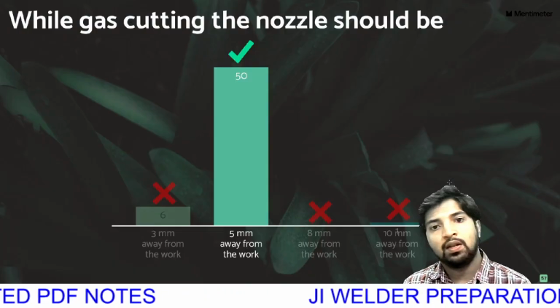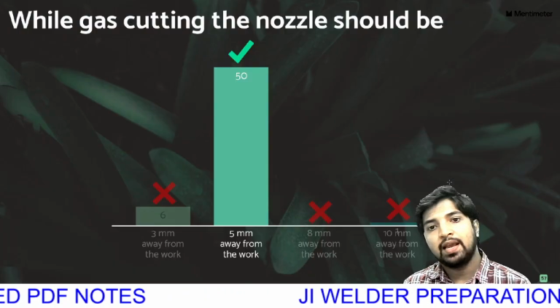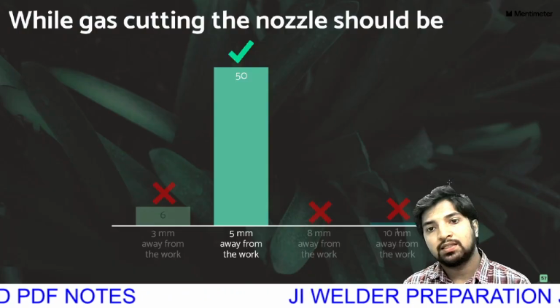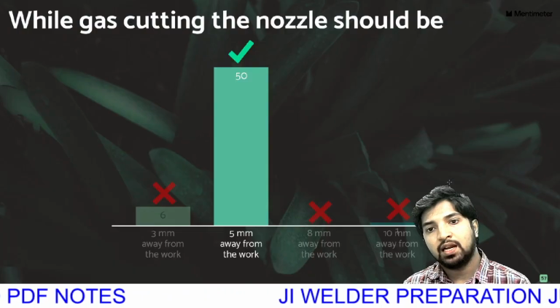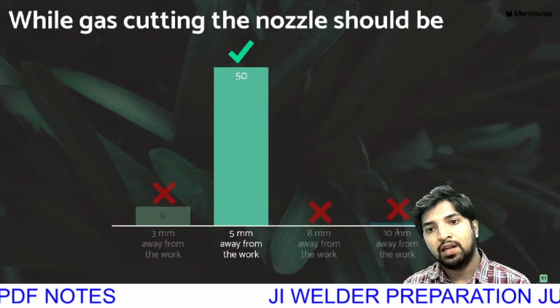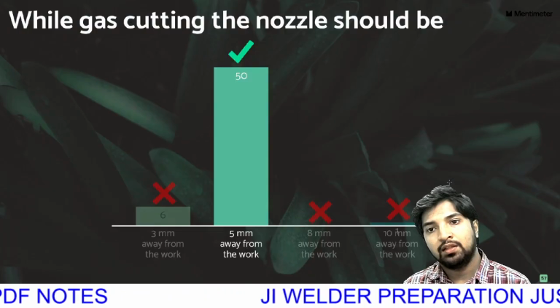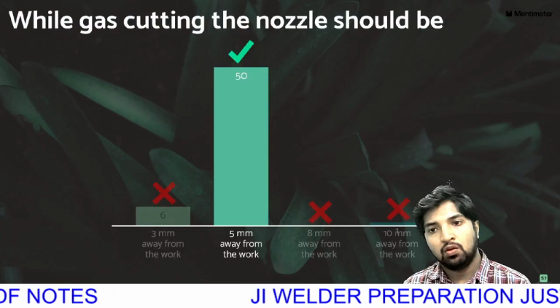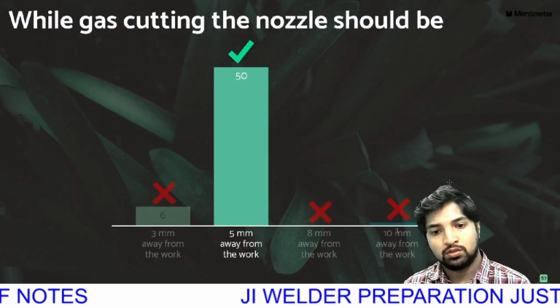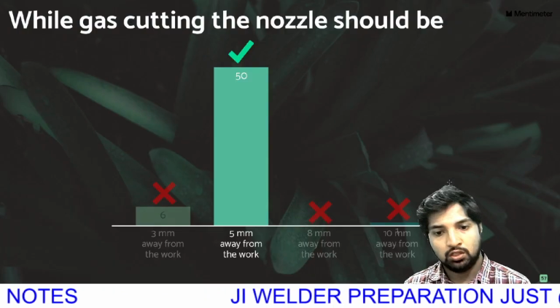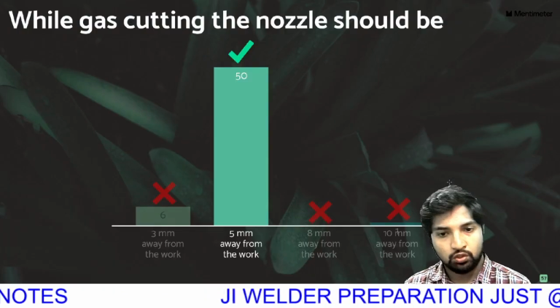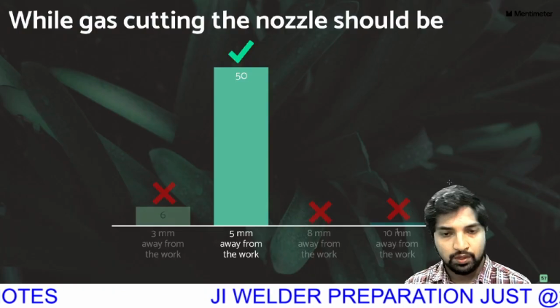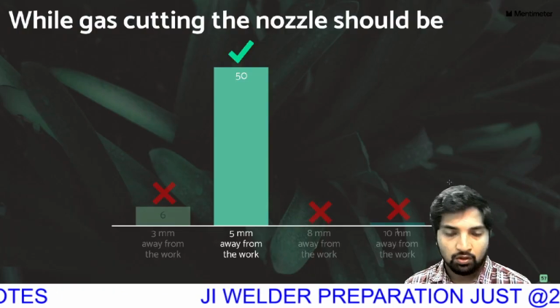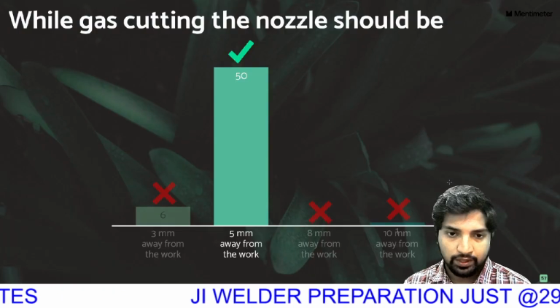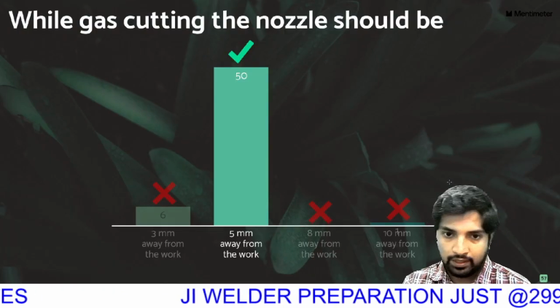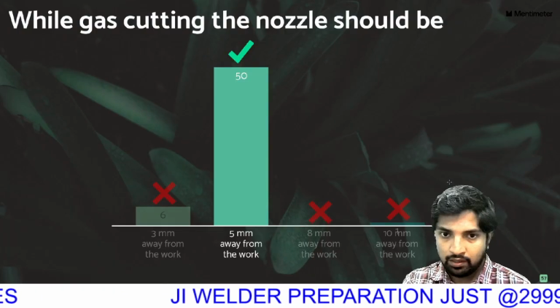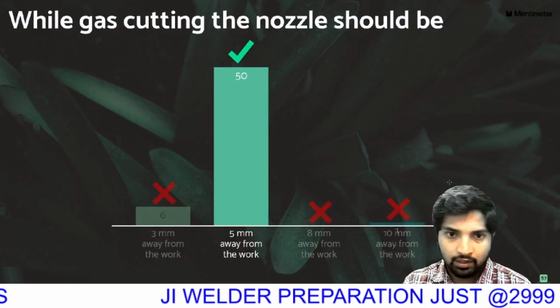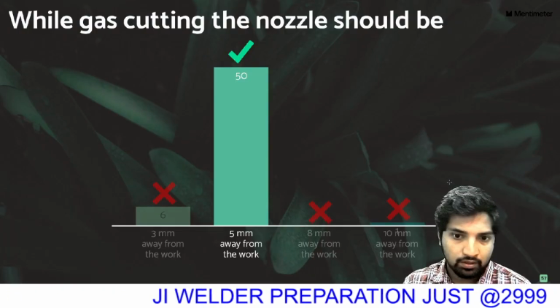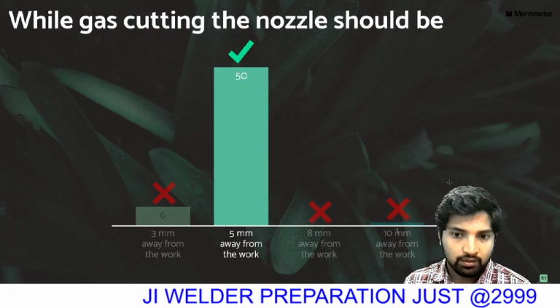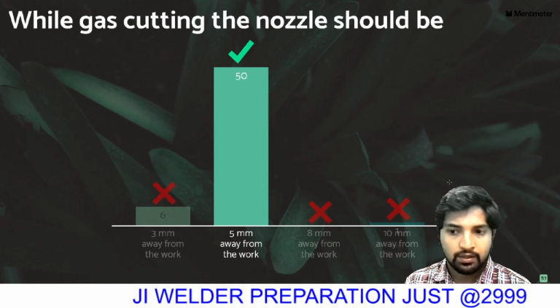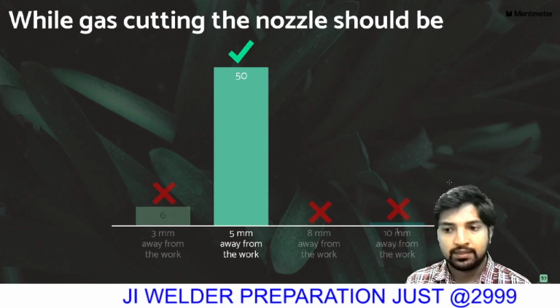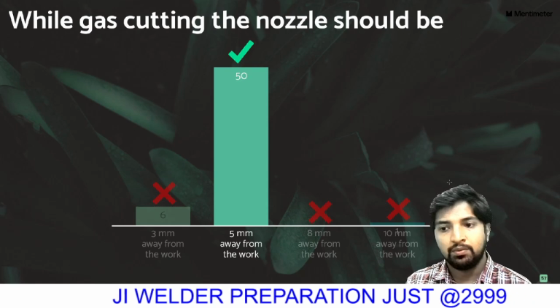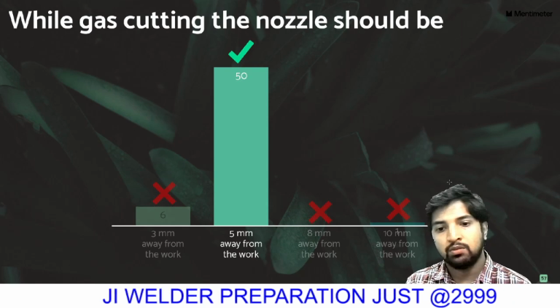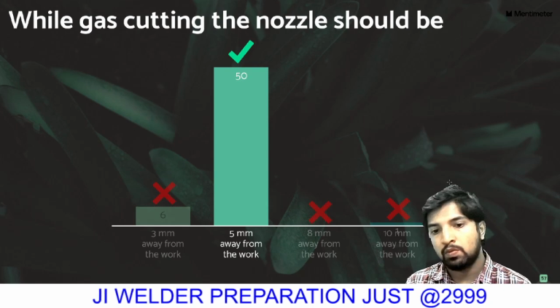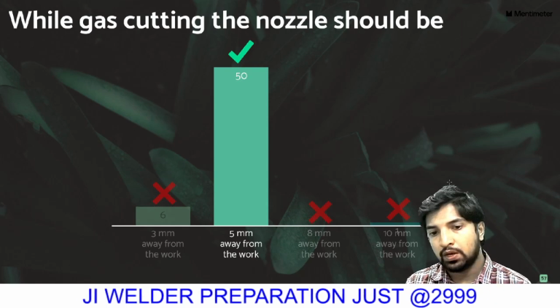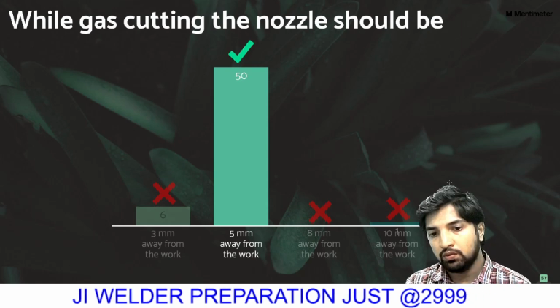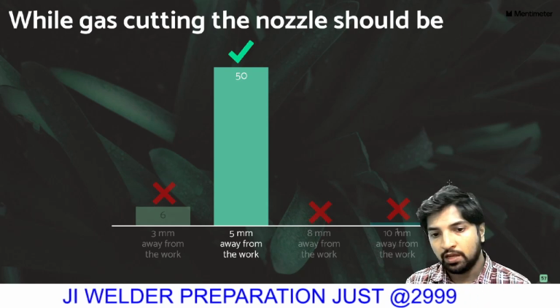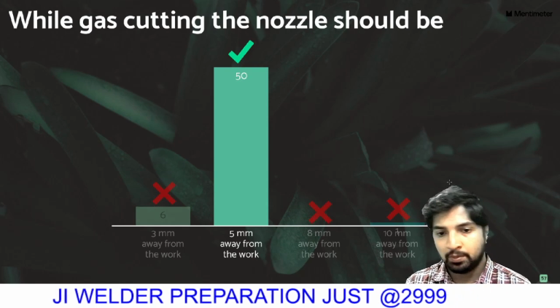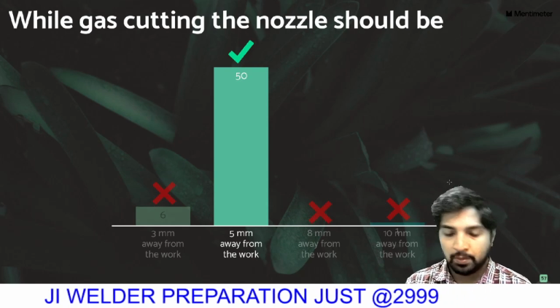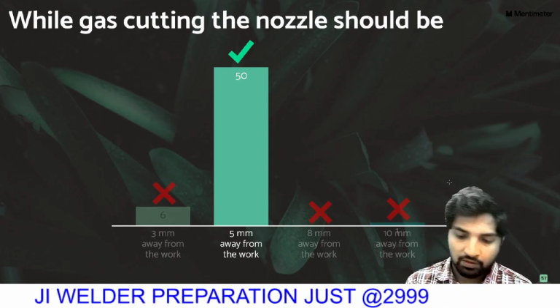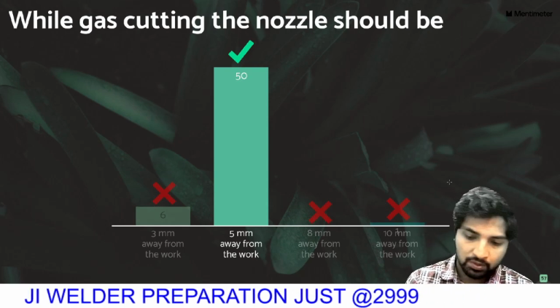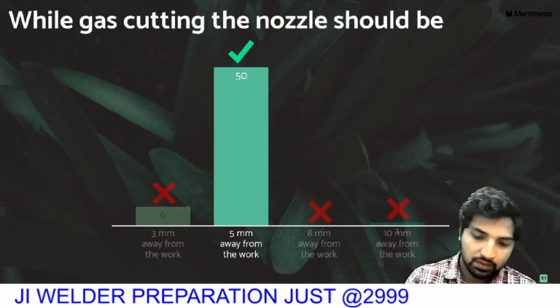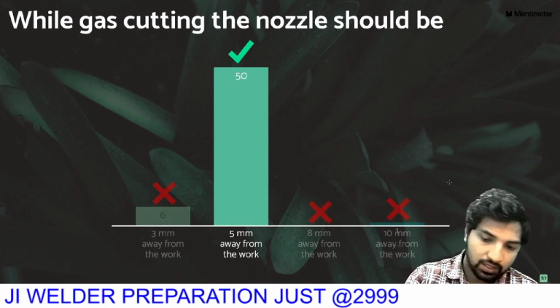In gas cutting, the nozzle should be positioned at a distance. The angle of the cutting nozzle should be 5 mm away from the surface.